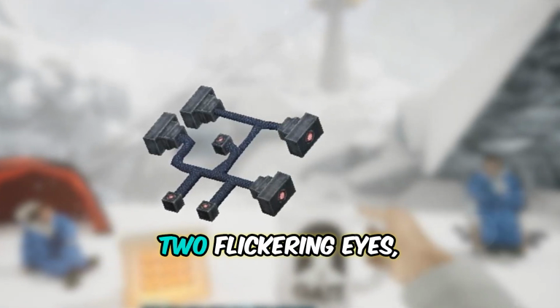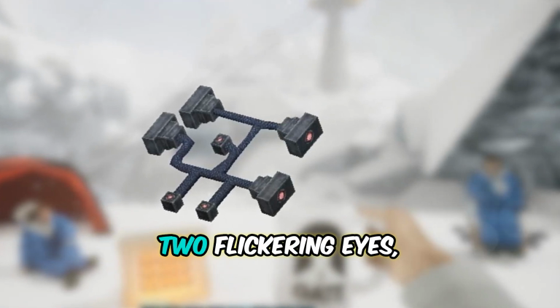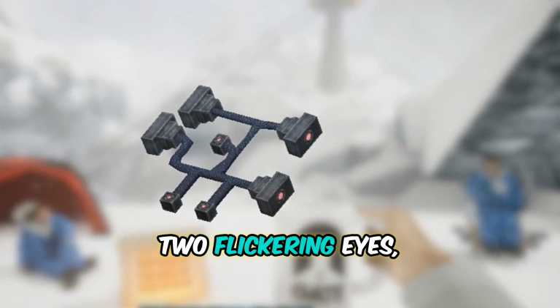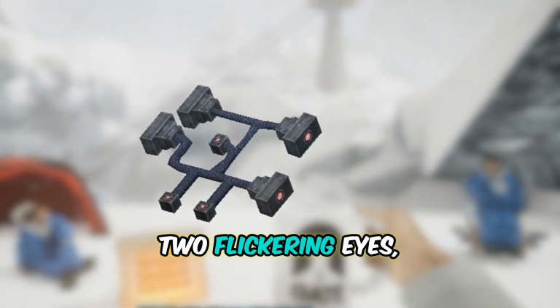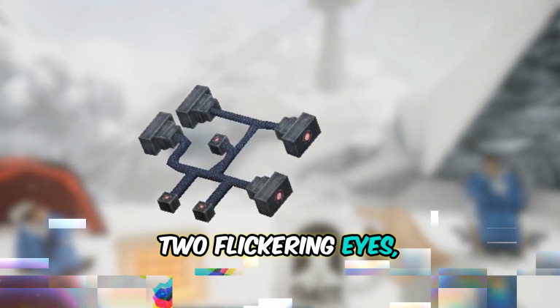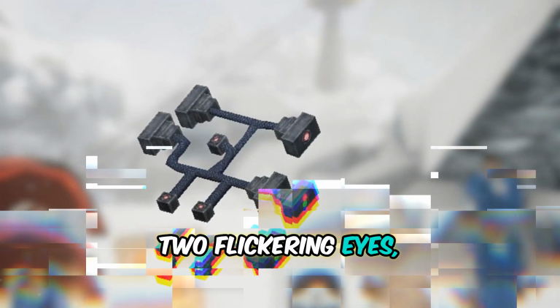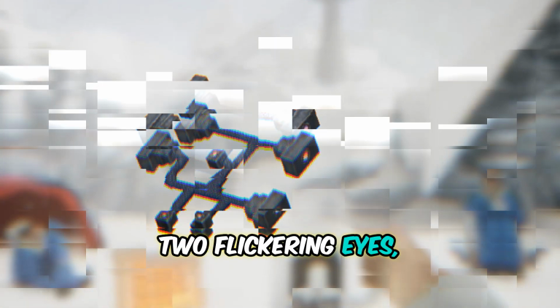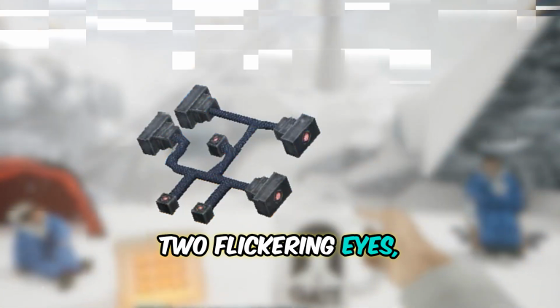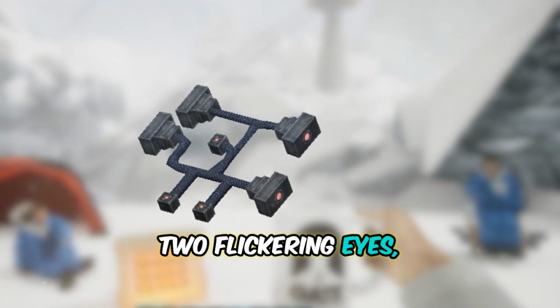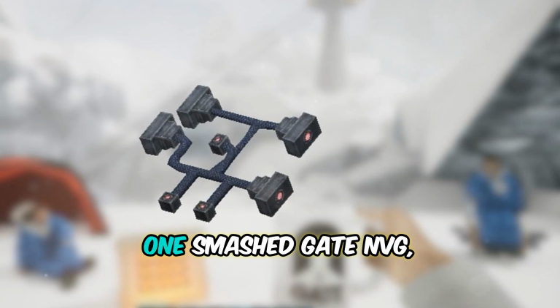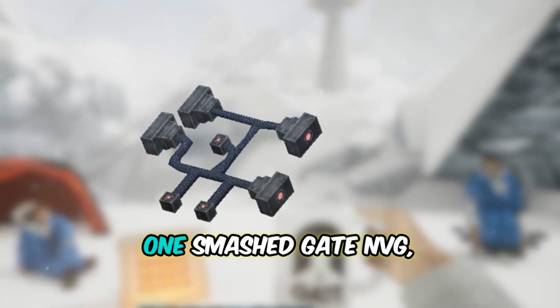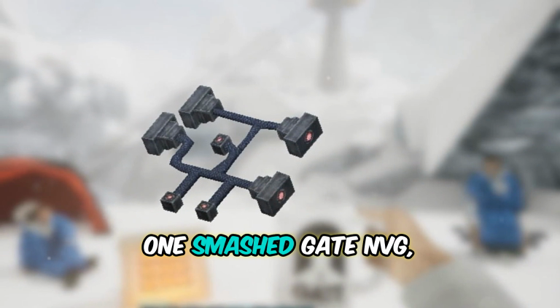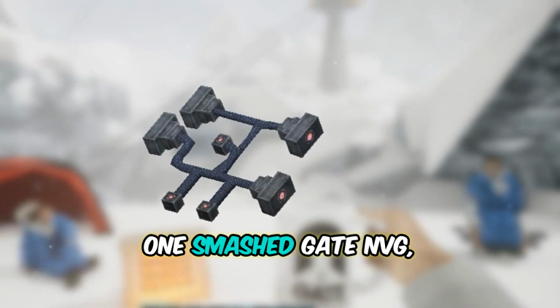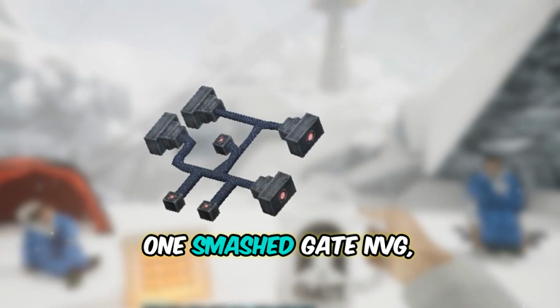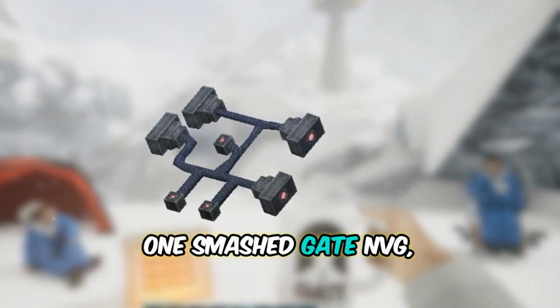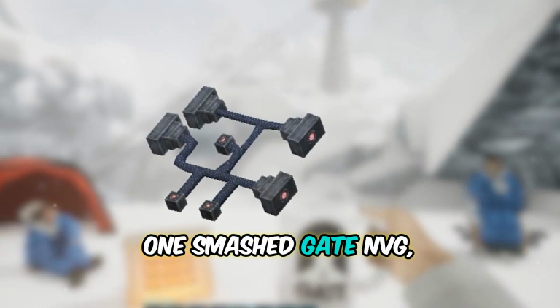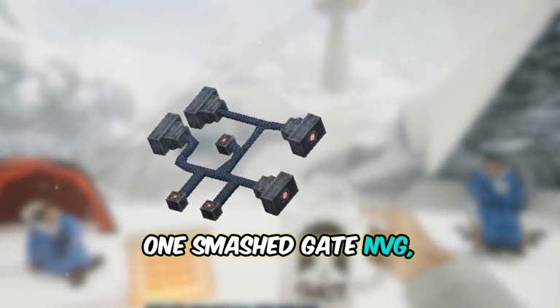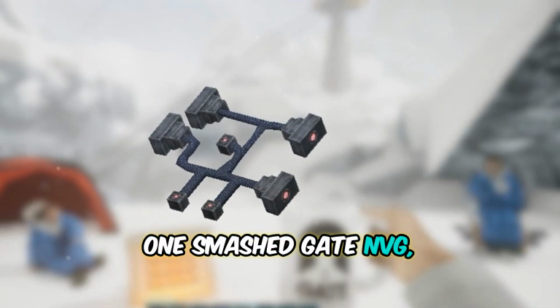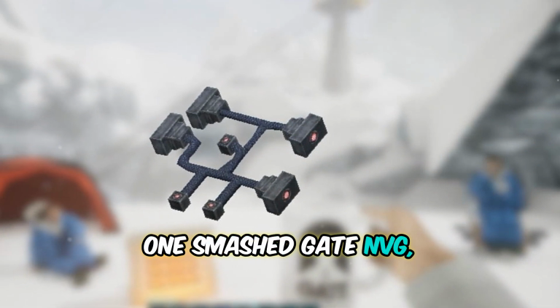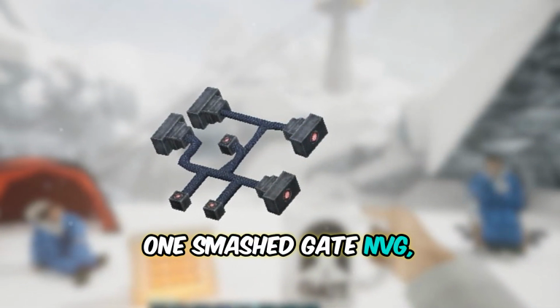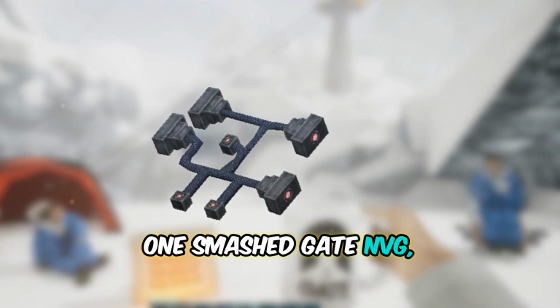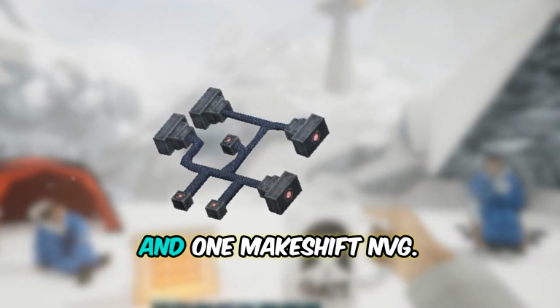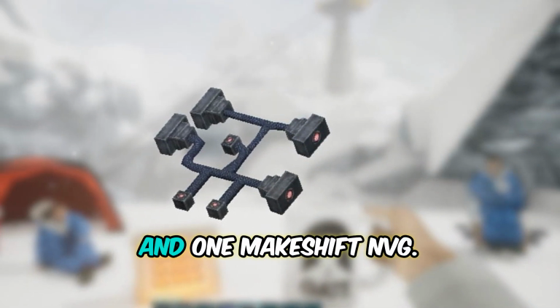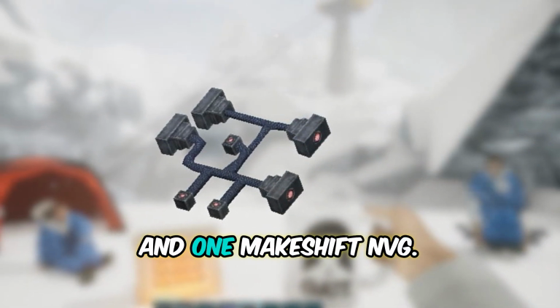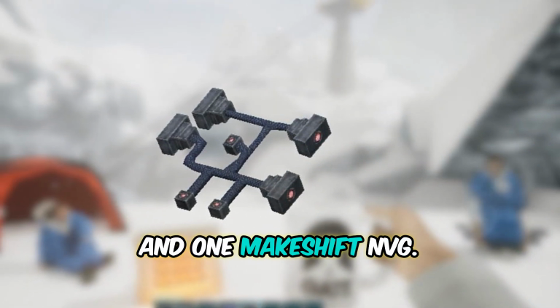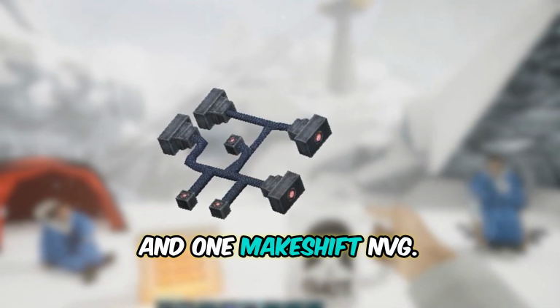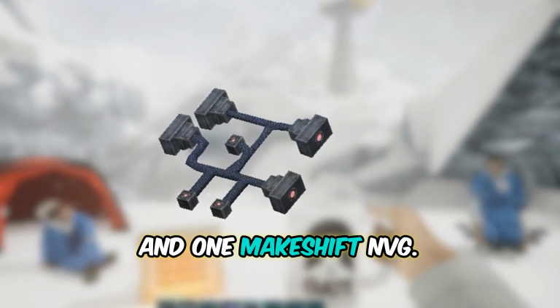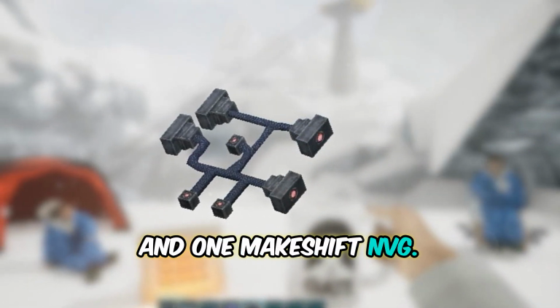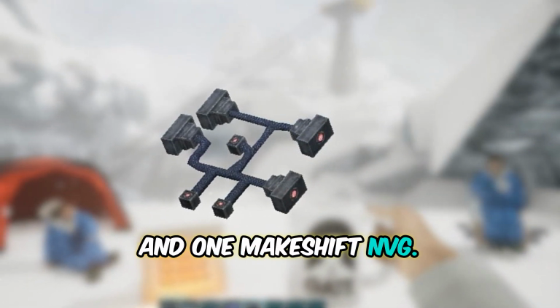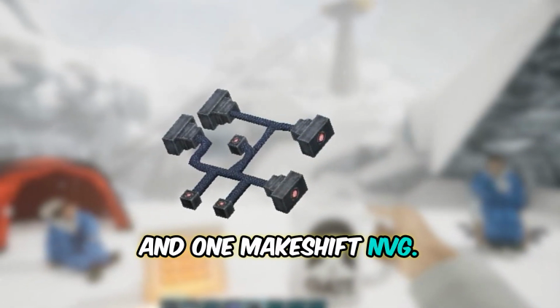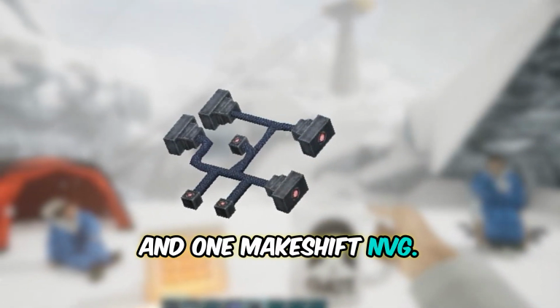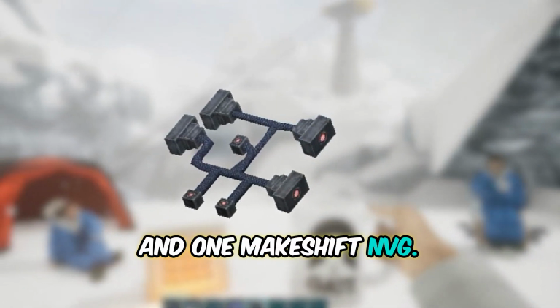The Gate NVGs require four Fiber Optic Cables, two flickering eyes, one smashed Gate NVG, and one makeshift NVG.